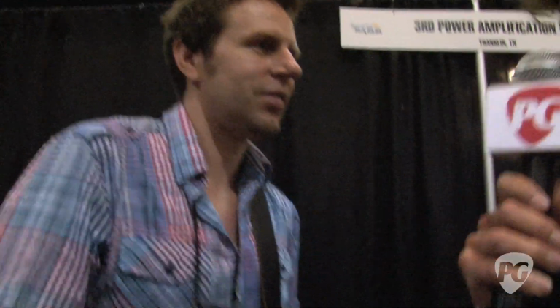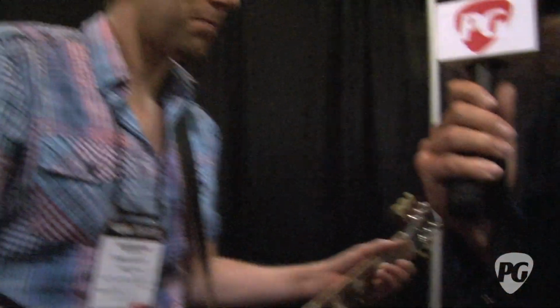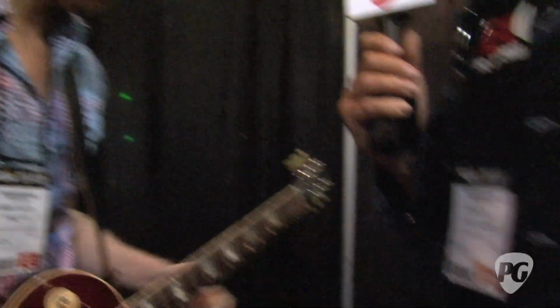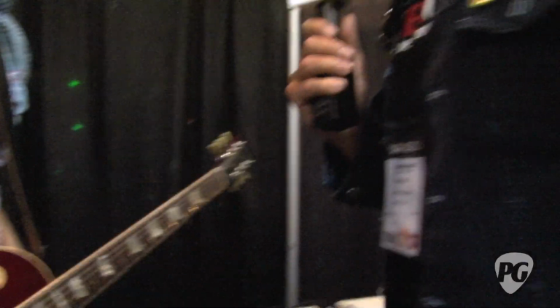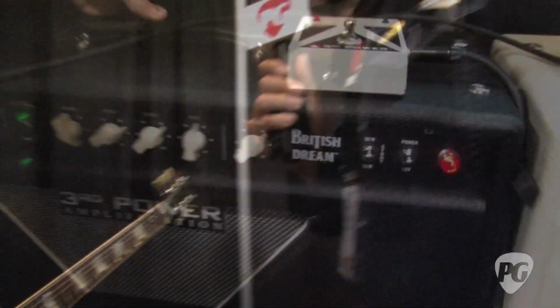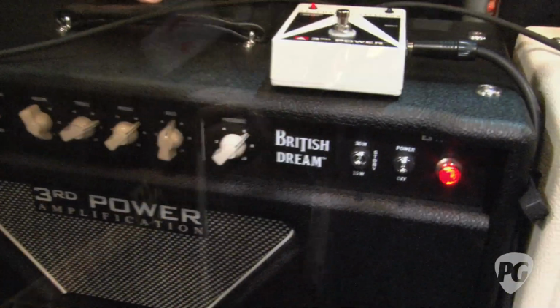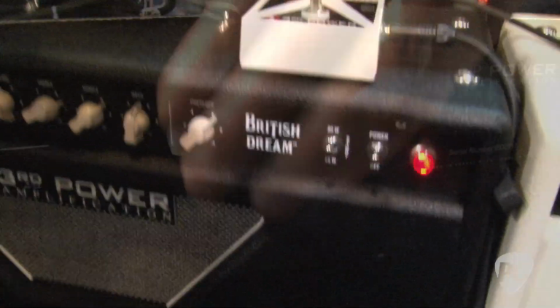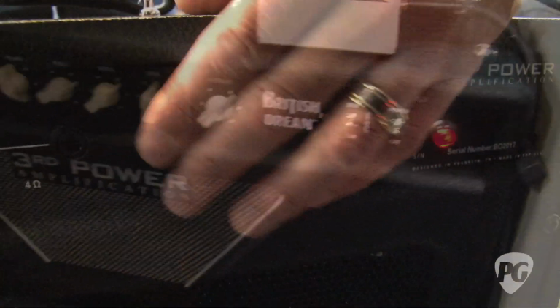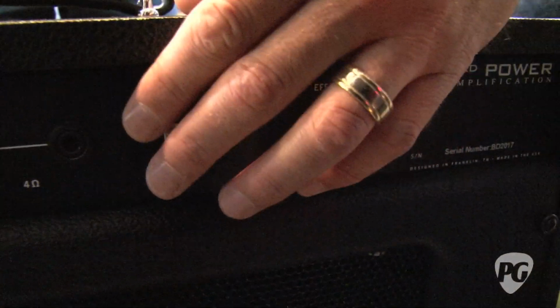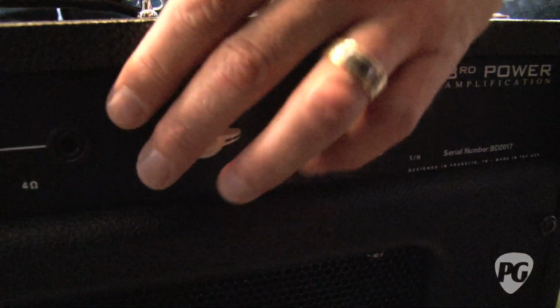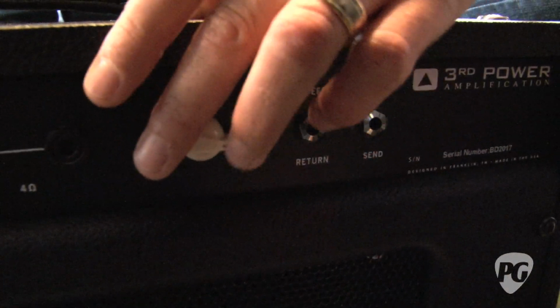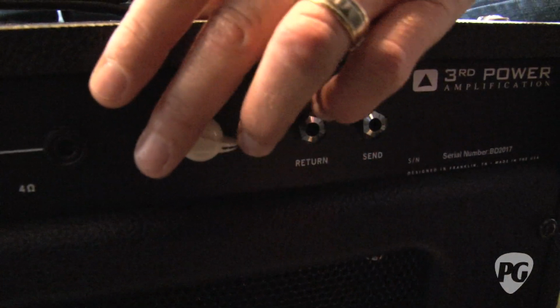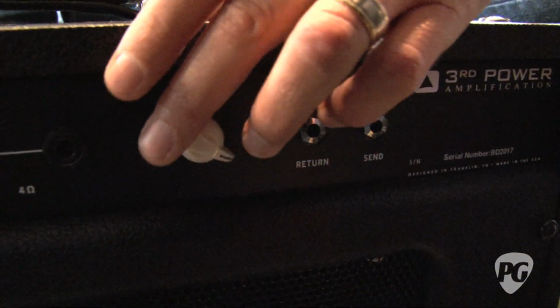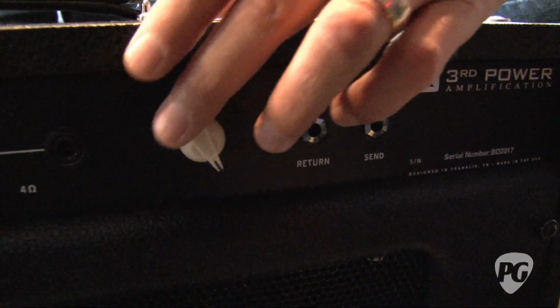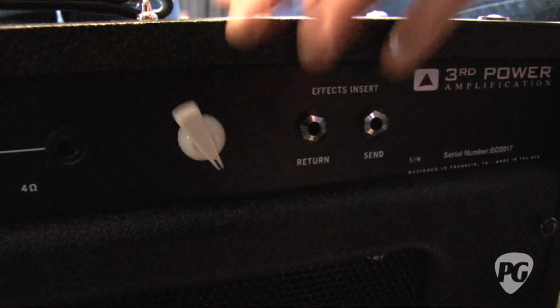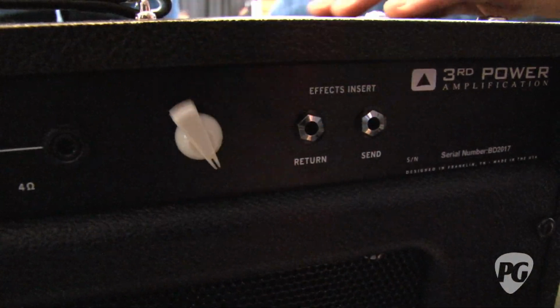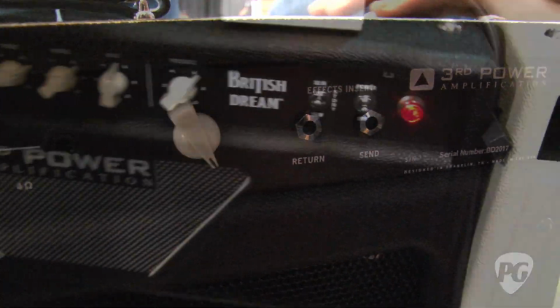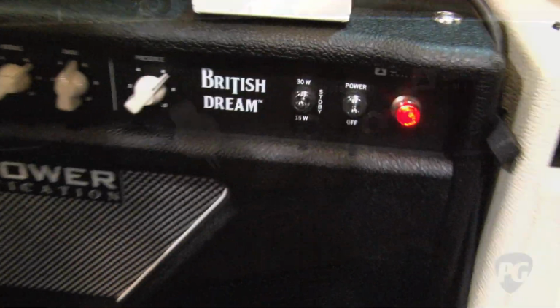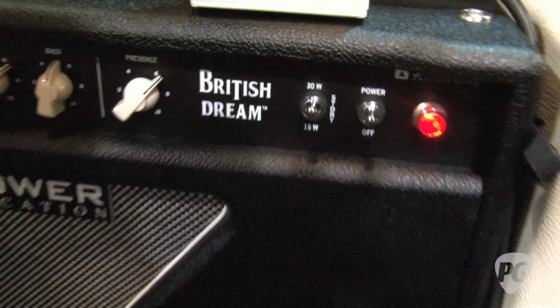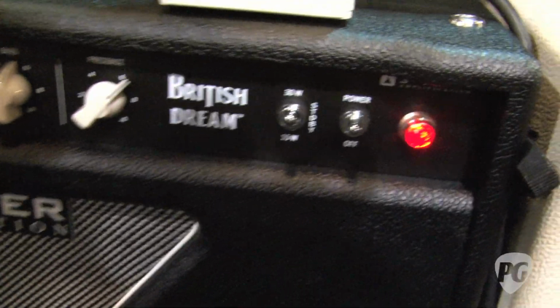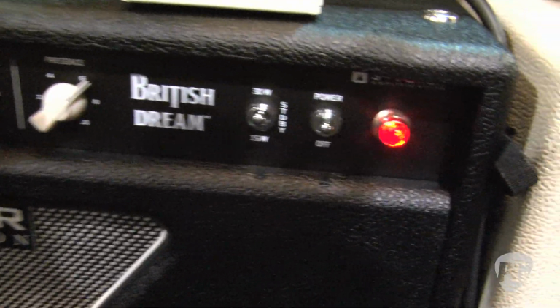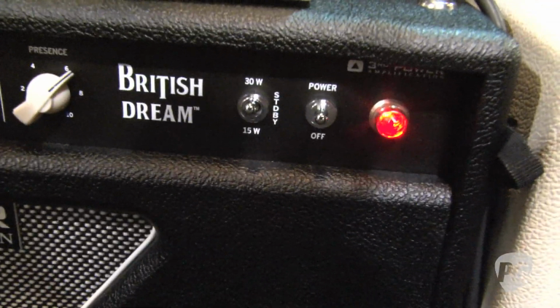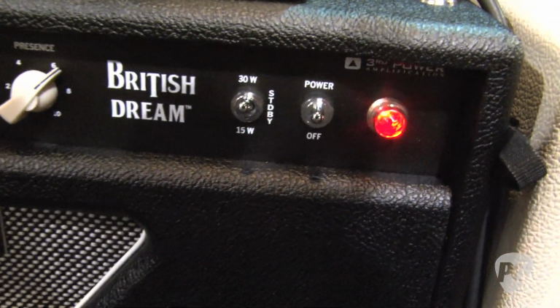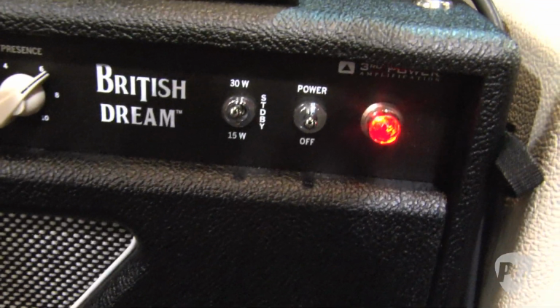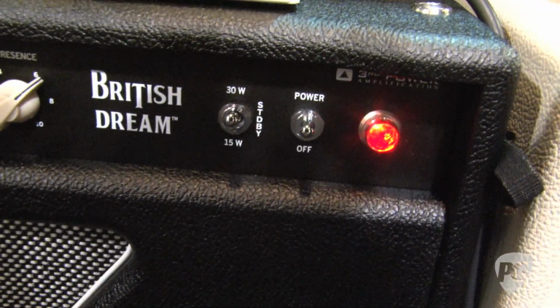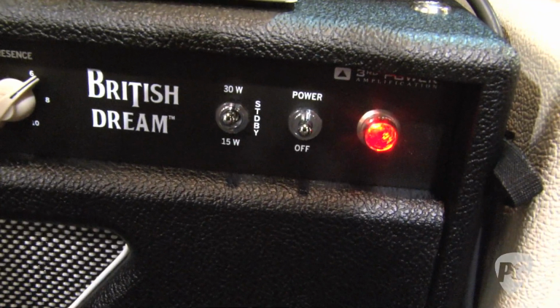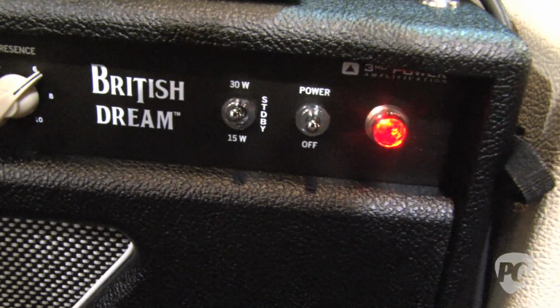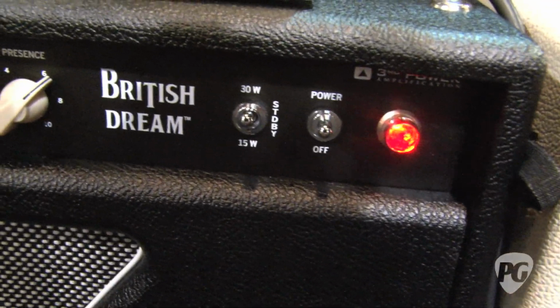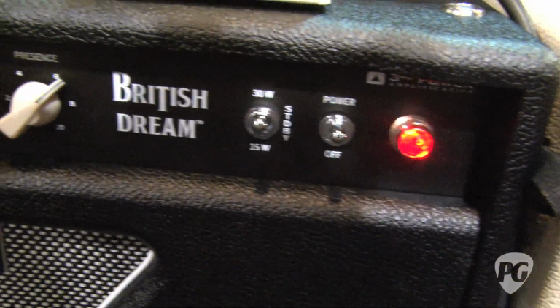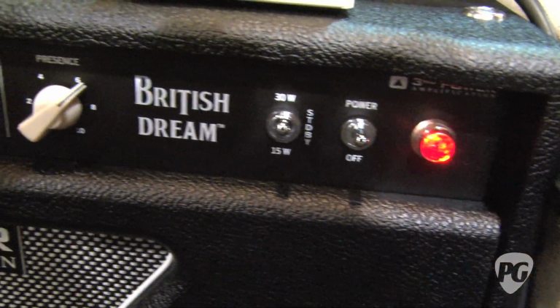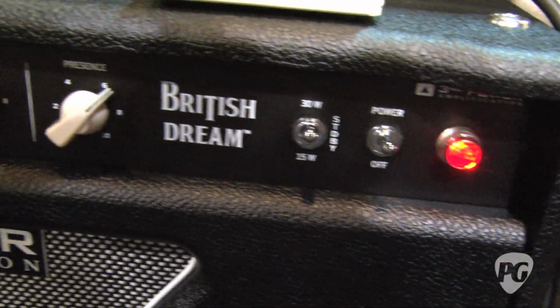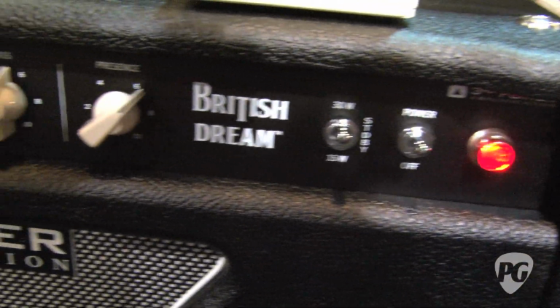Cool, man. Let's see it. We're going to go full power at full scale, and I'll just play kind of a chimey chord sequence for you.